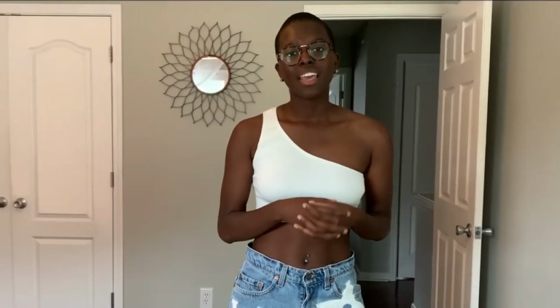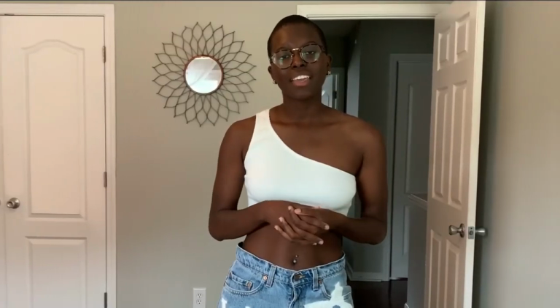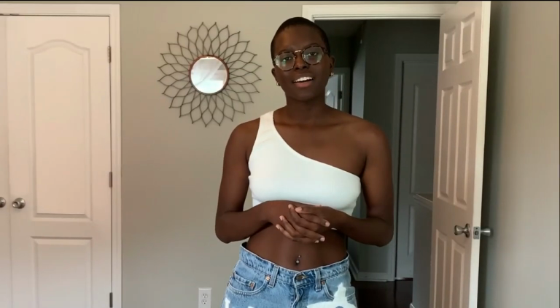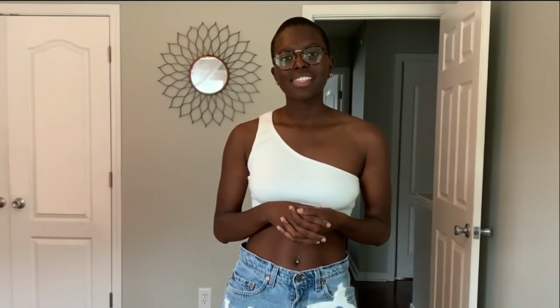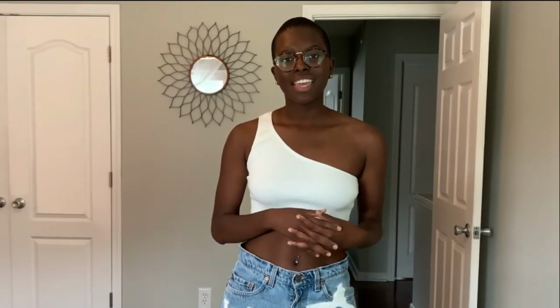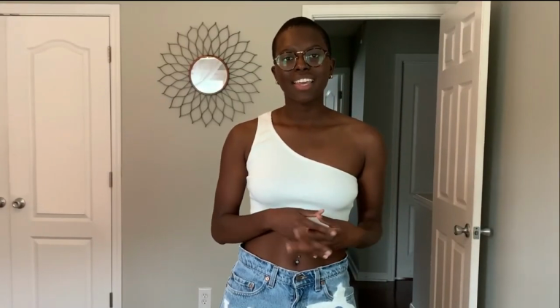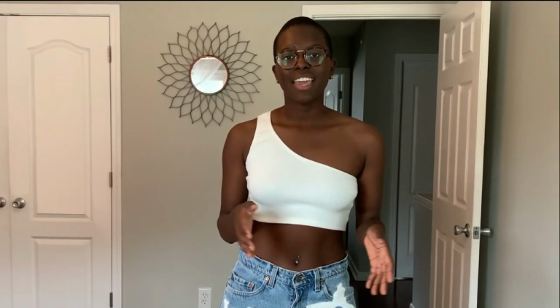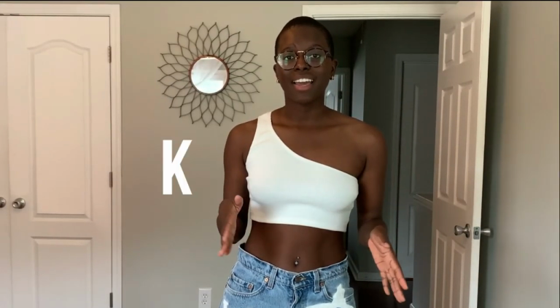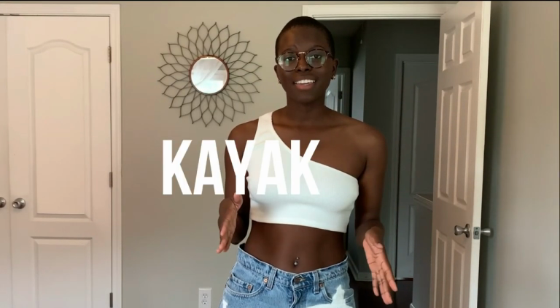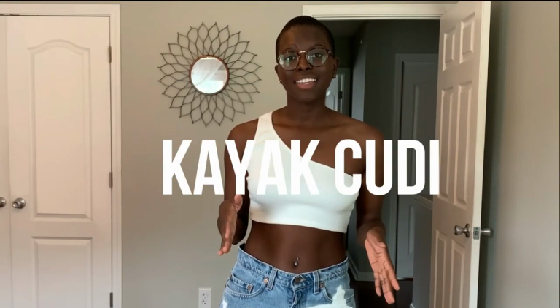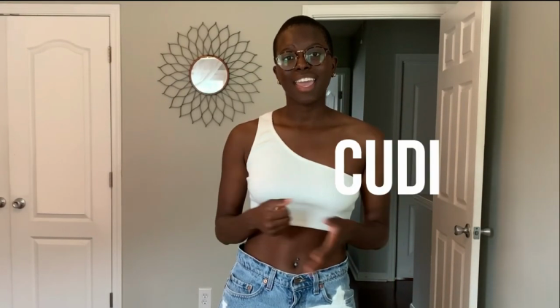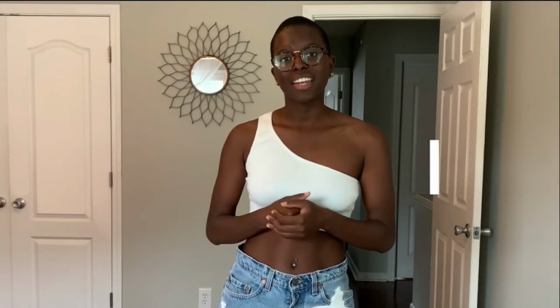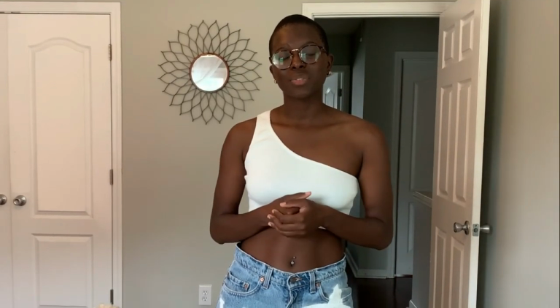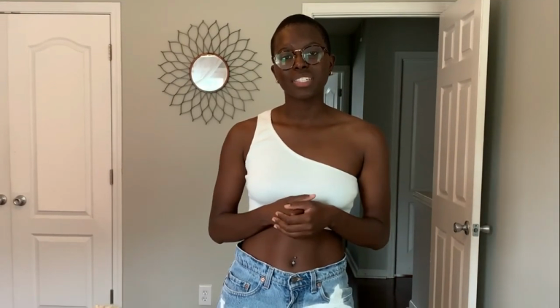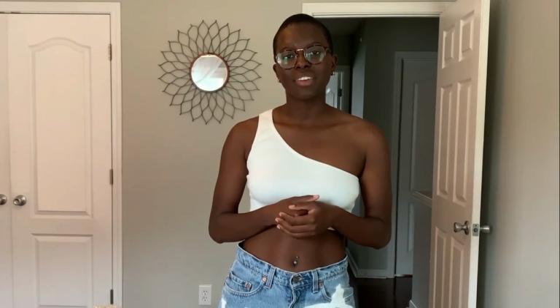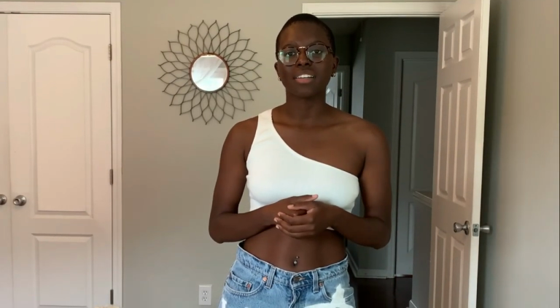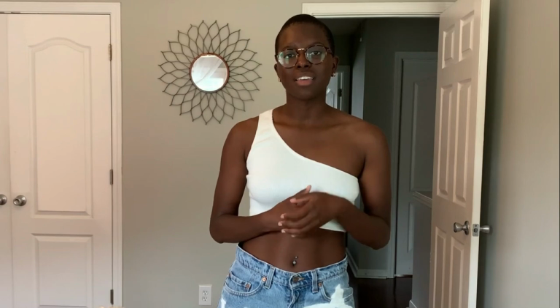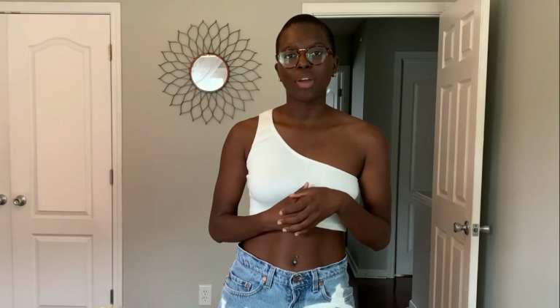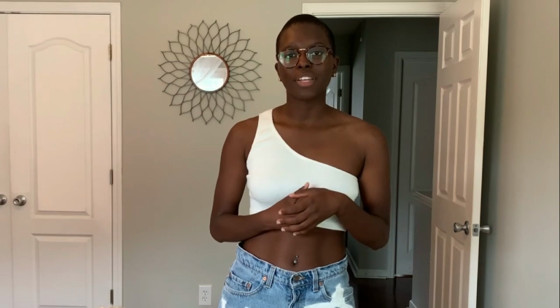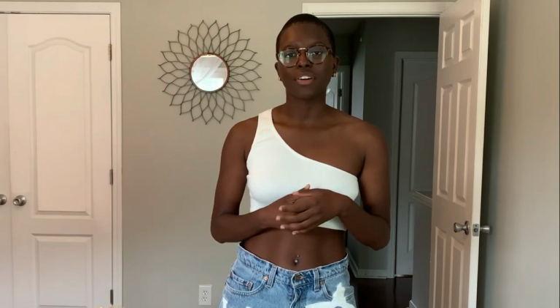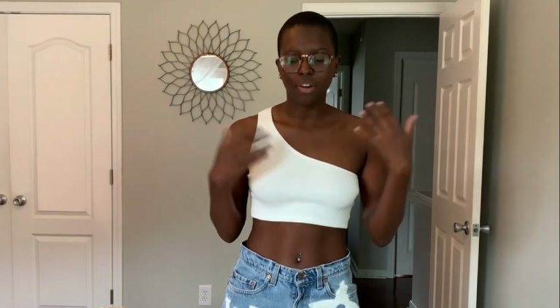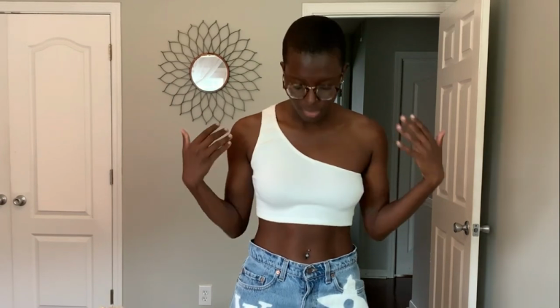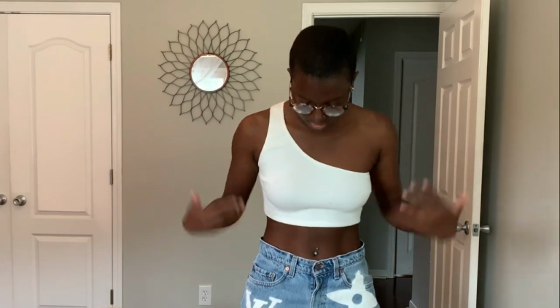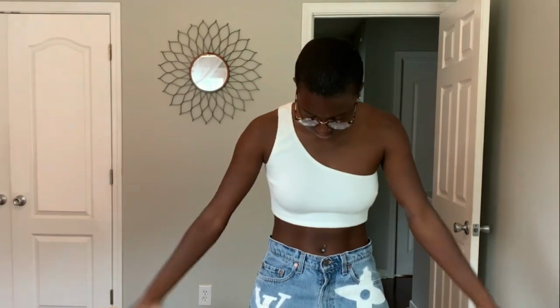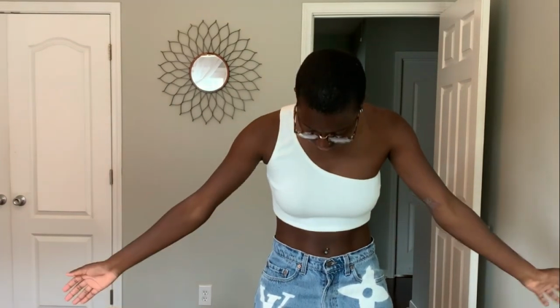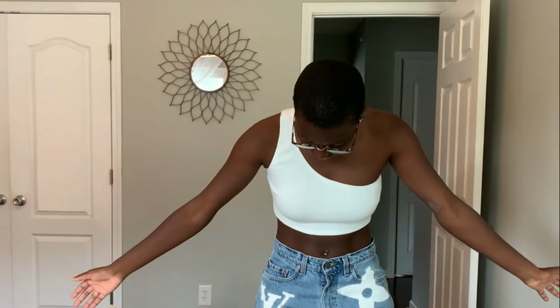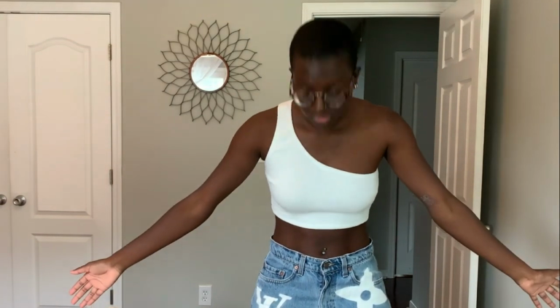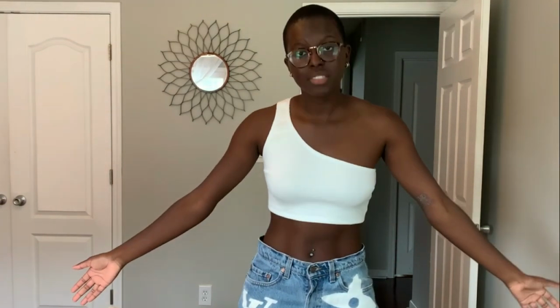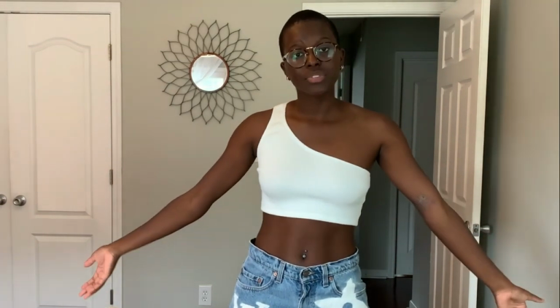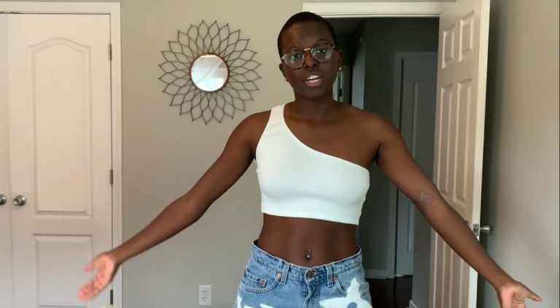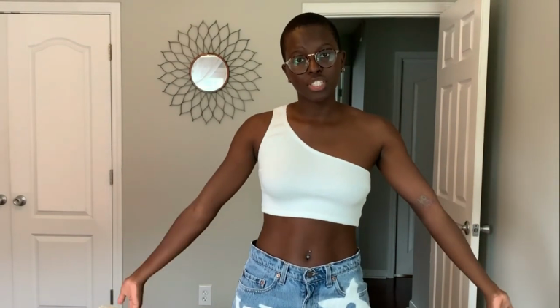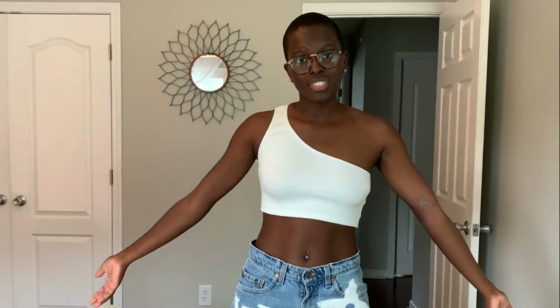Hey y'all, it's Kayla, aka Kayakuddy, and I just wanted to give y'all a video on how I made these Louis Vuitton jeans.